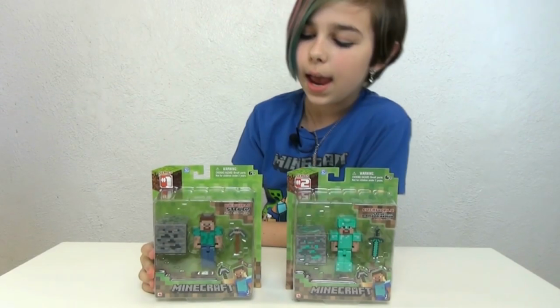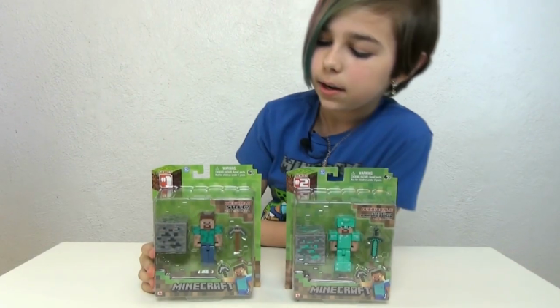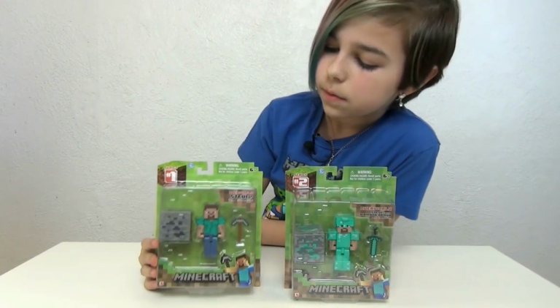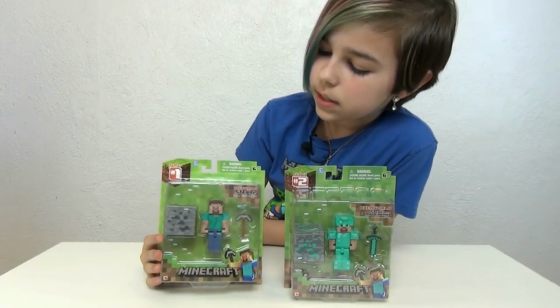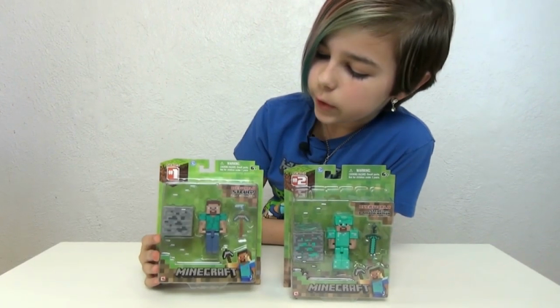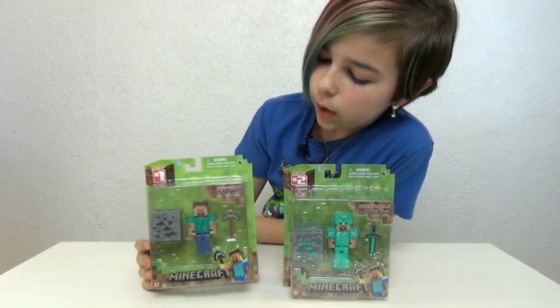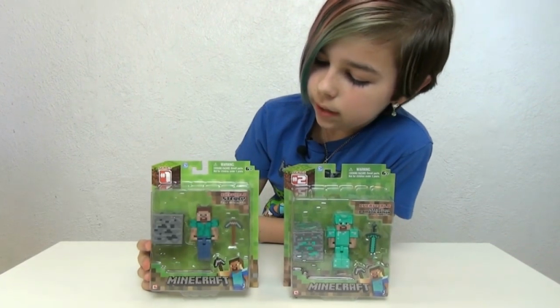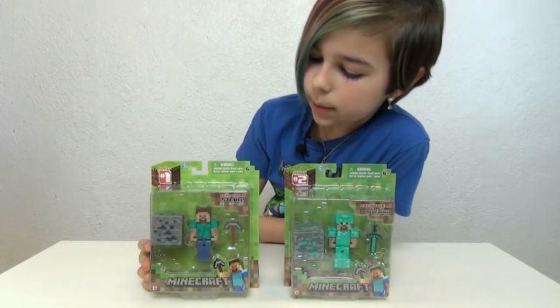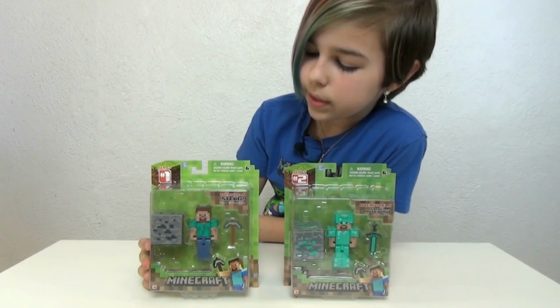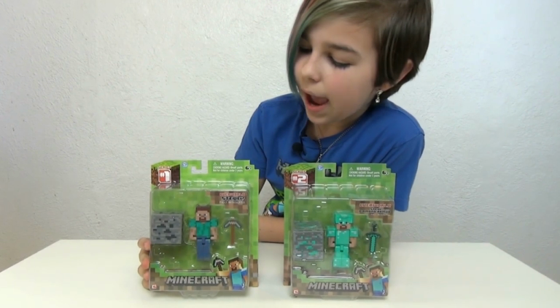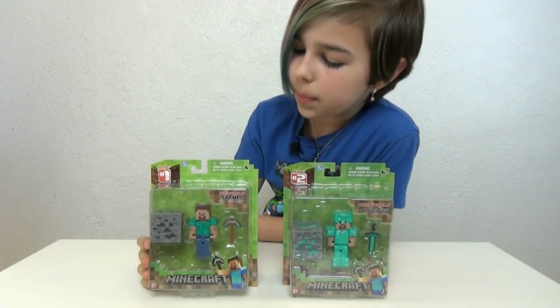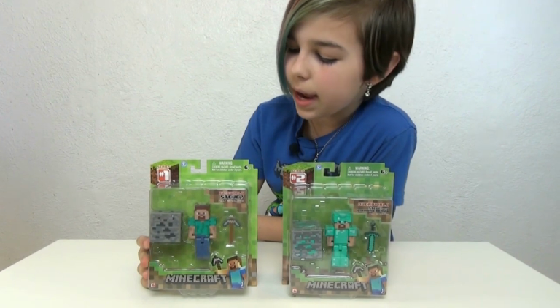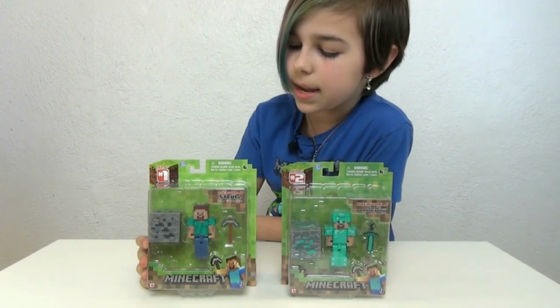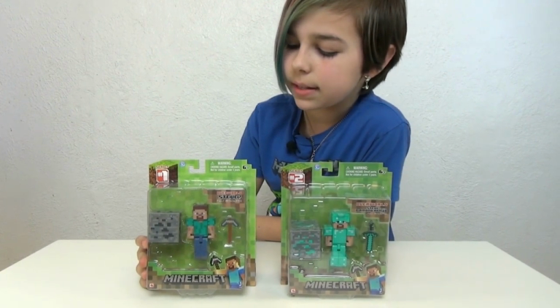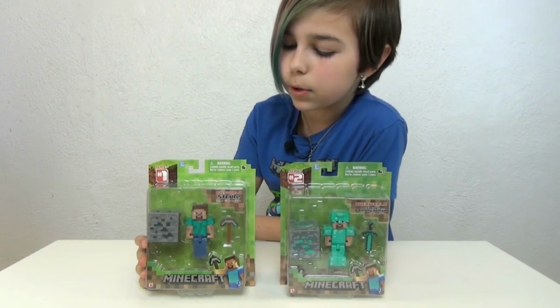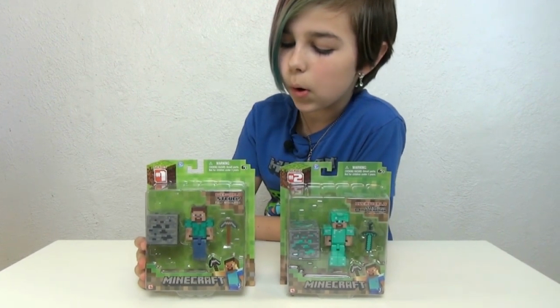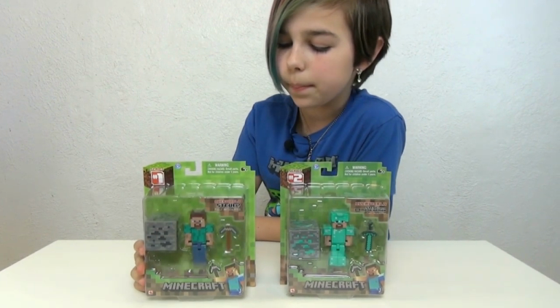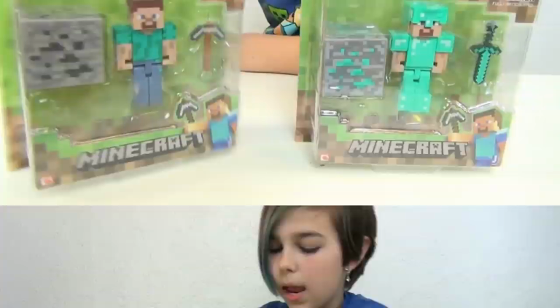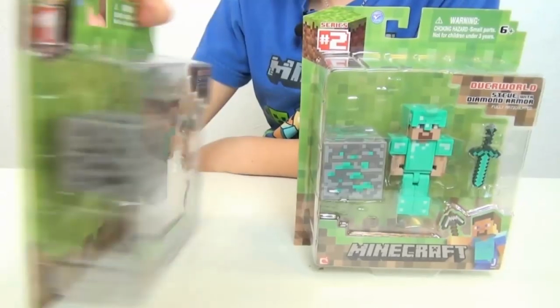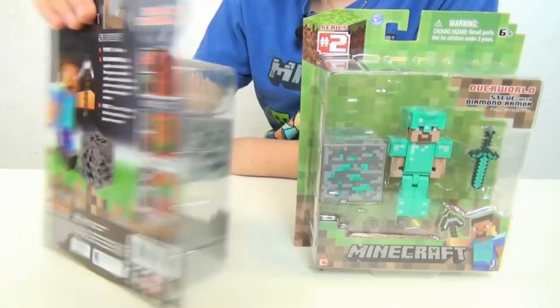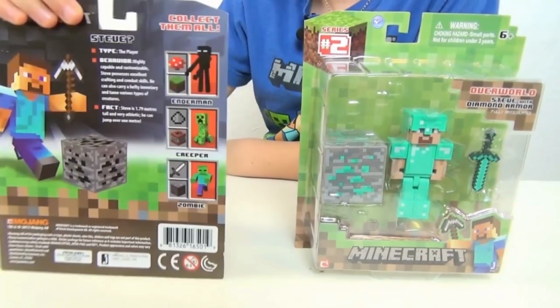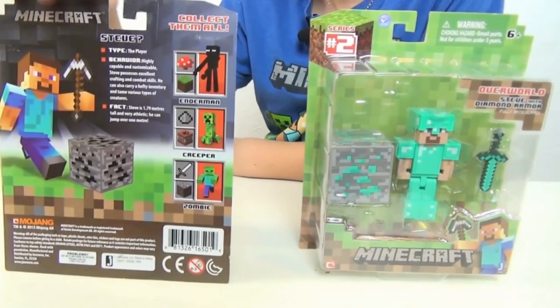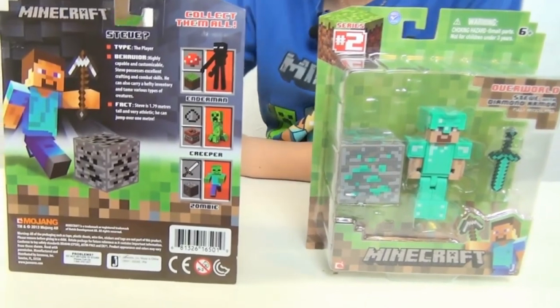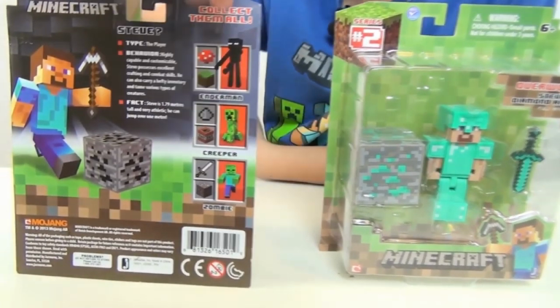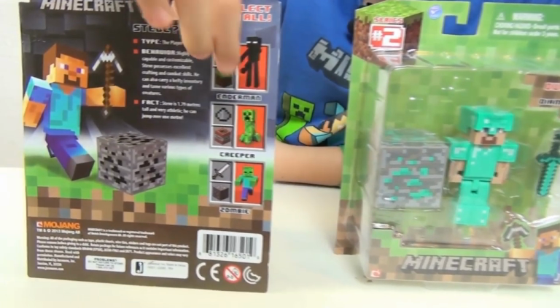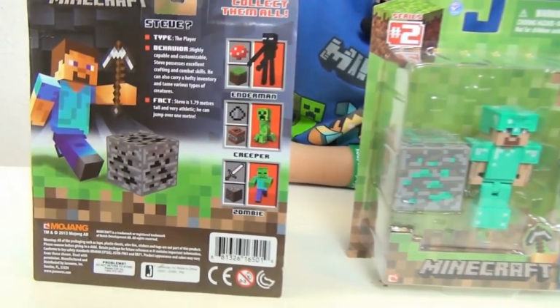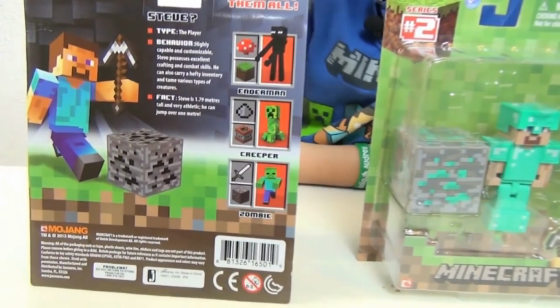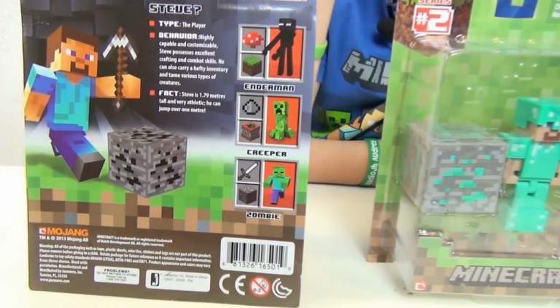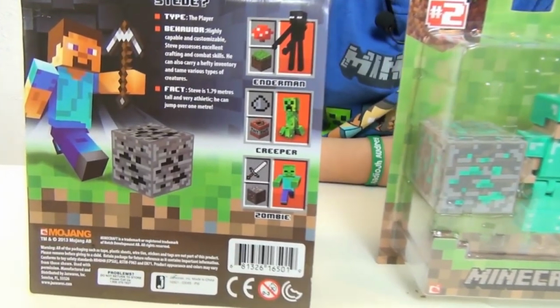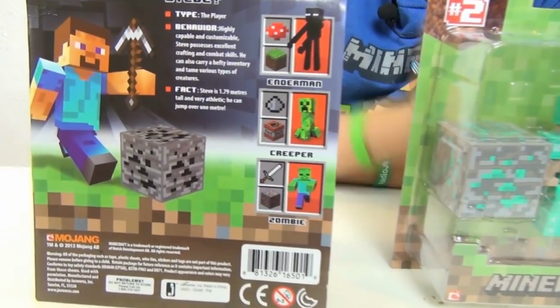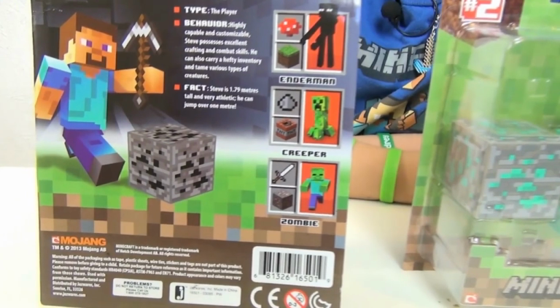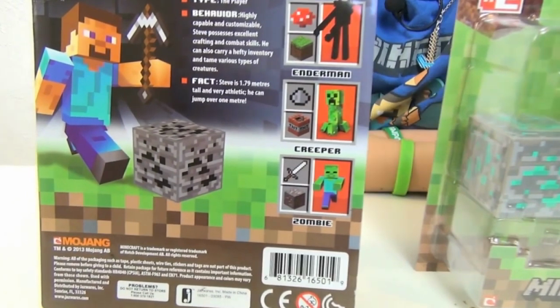And the Series 1 comes with an iron pickaxe and some coal. So really quick, here's the back — the other three in the series. They're pretty cool.